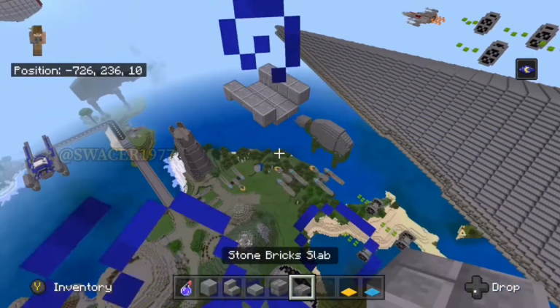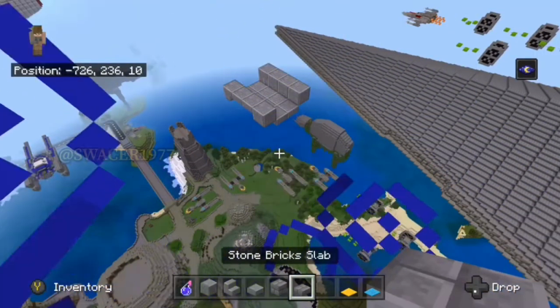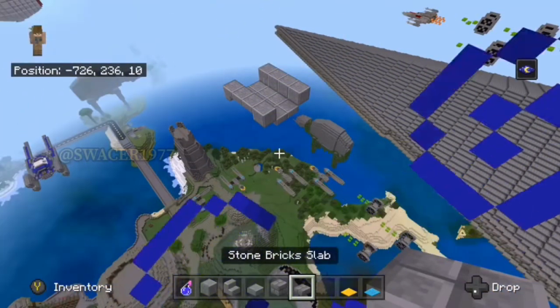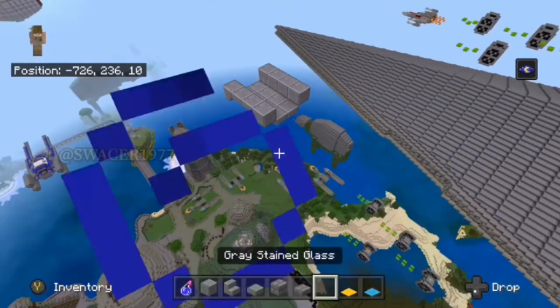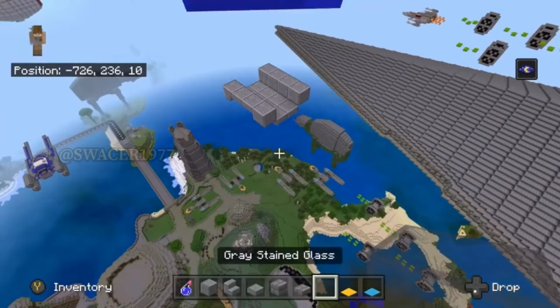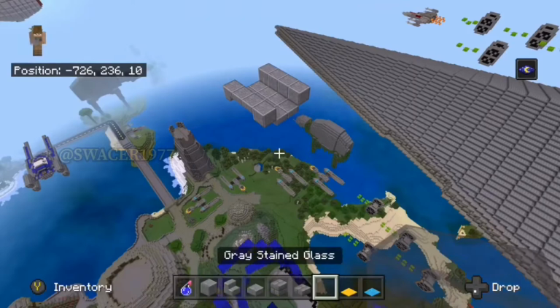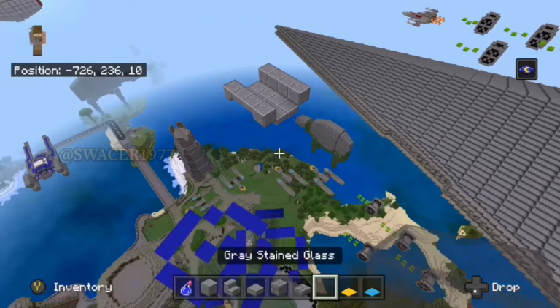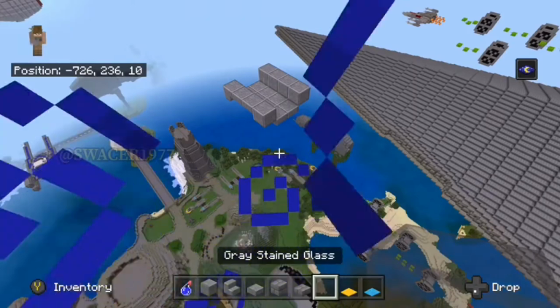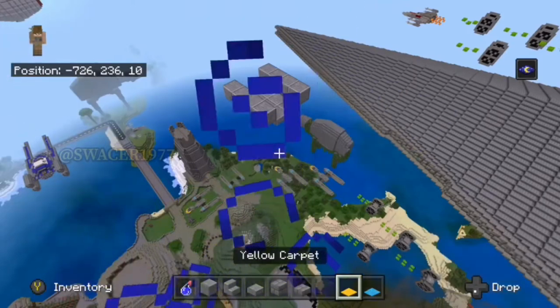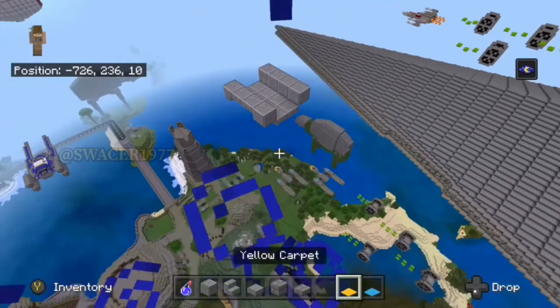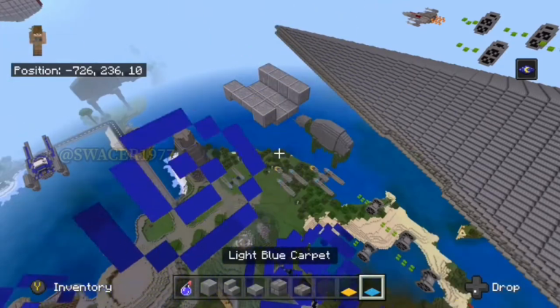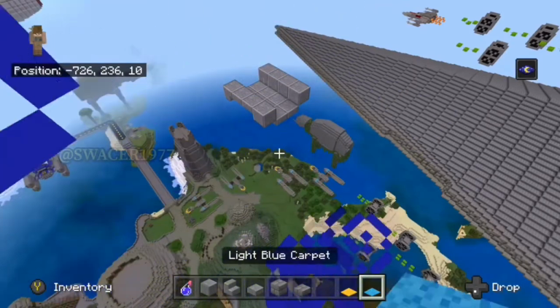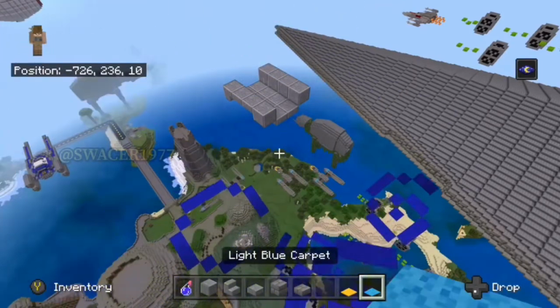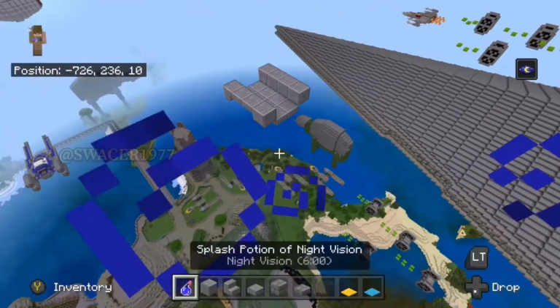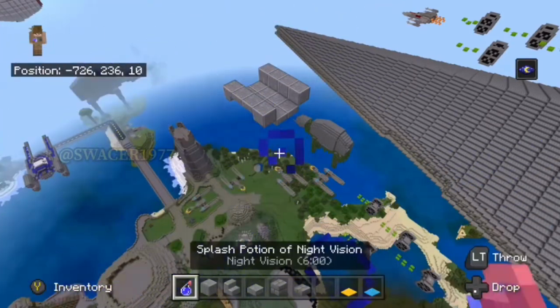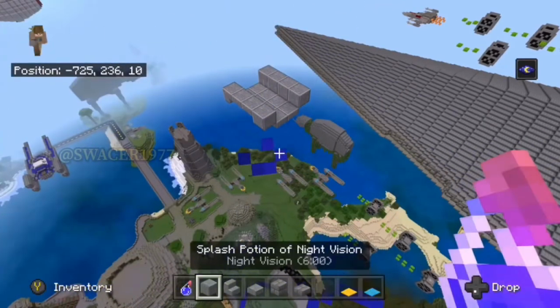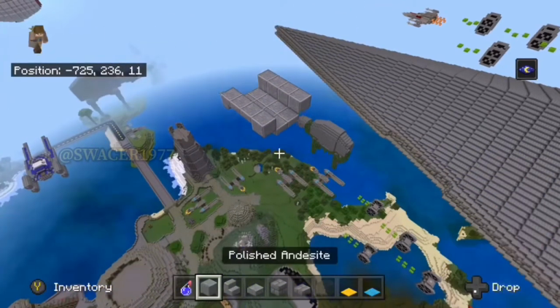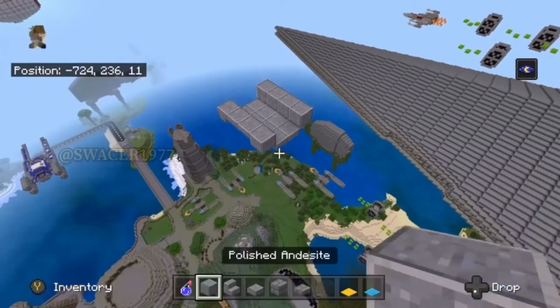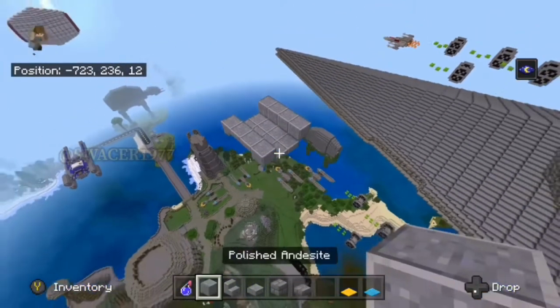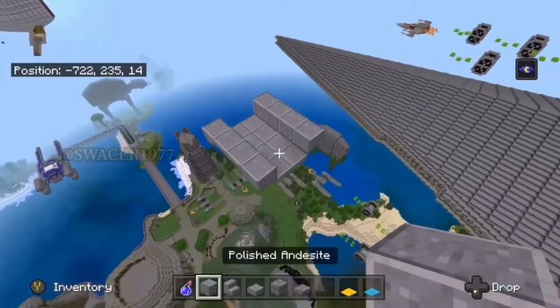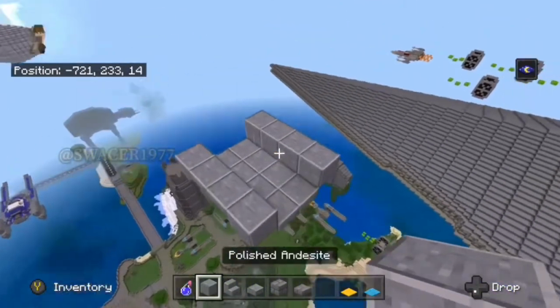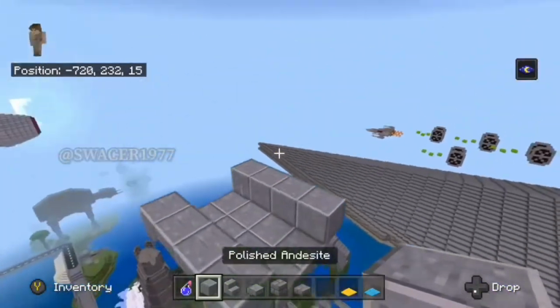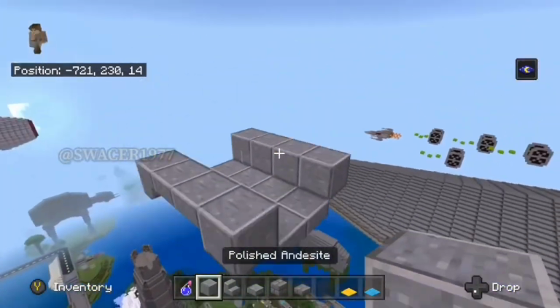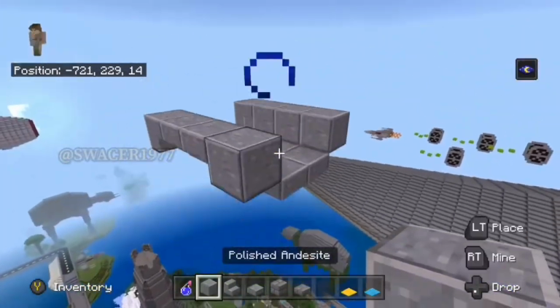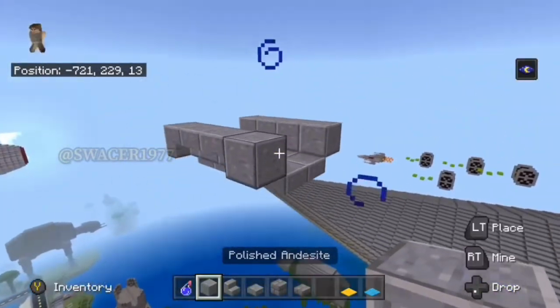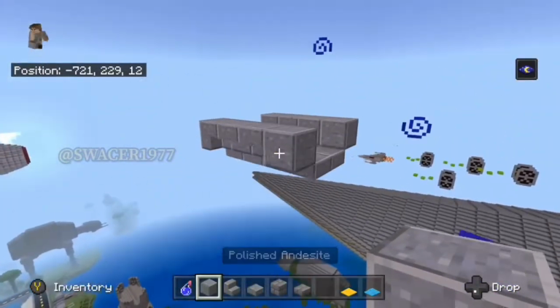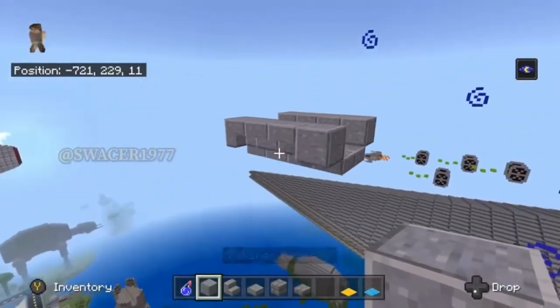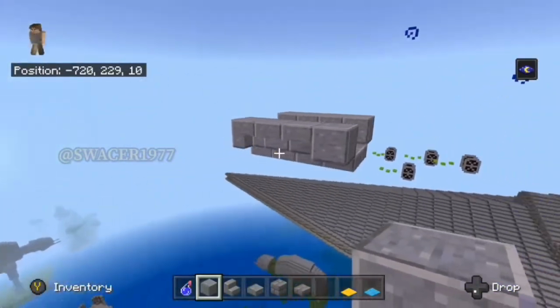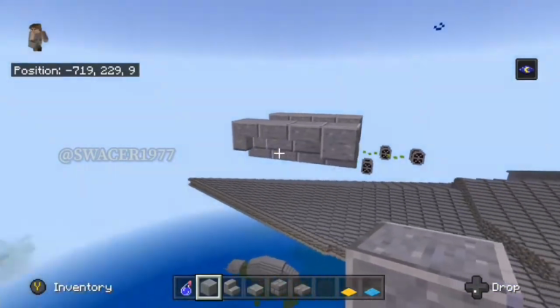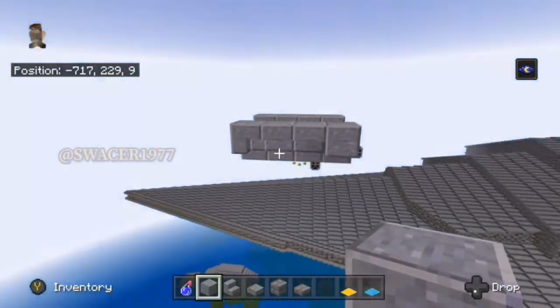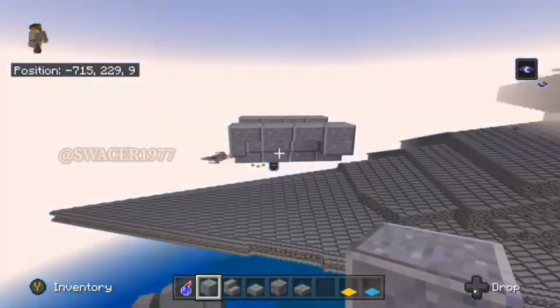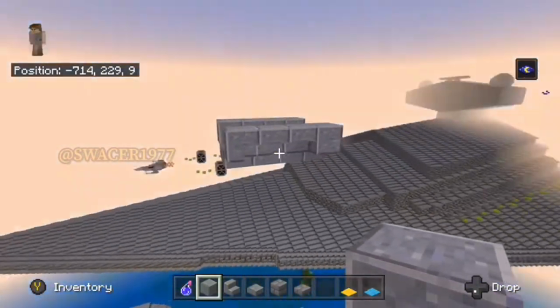First up, you're definitely going to want to grab these blocks: the polished andesite assortment, as well as some stone bricks and some gray stained glass.